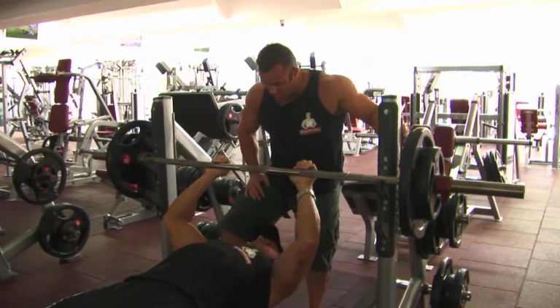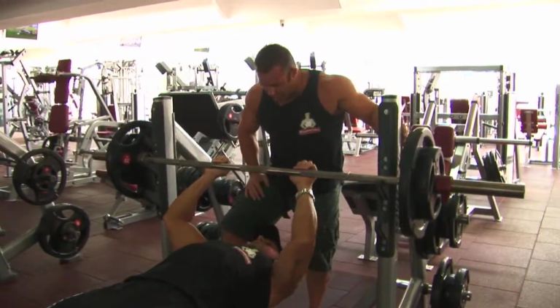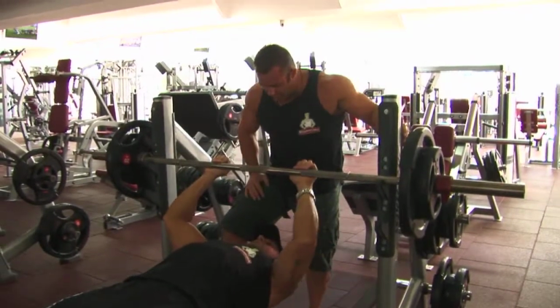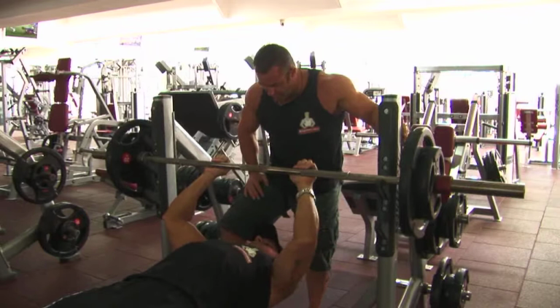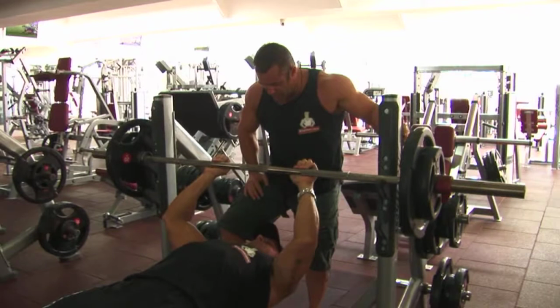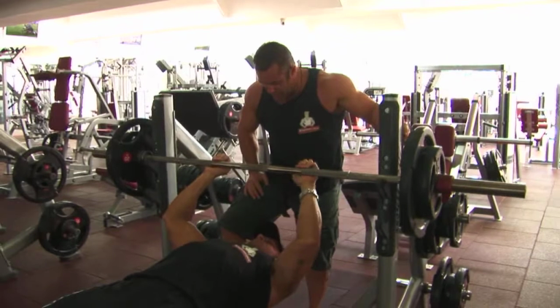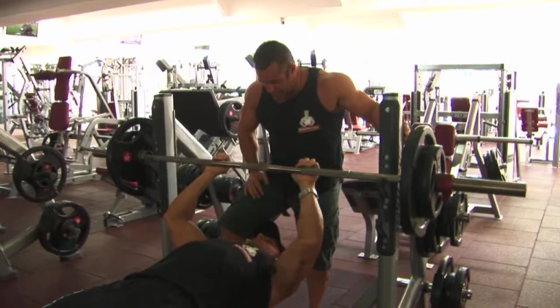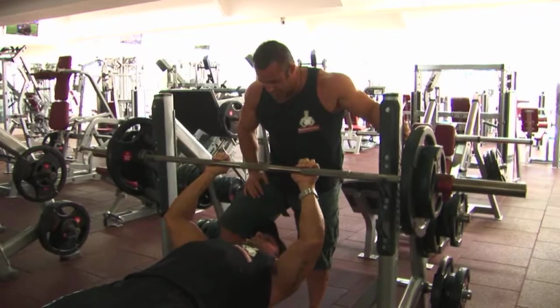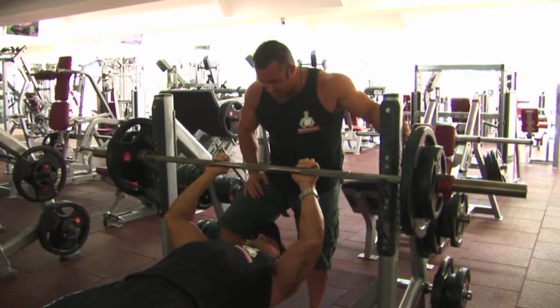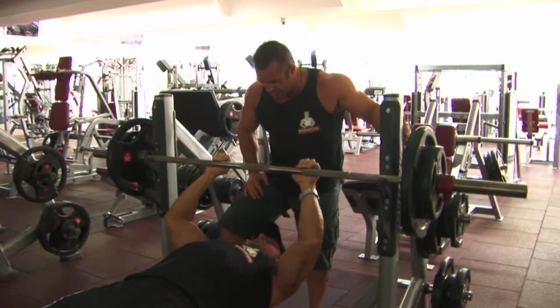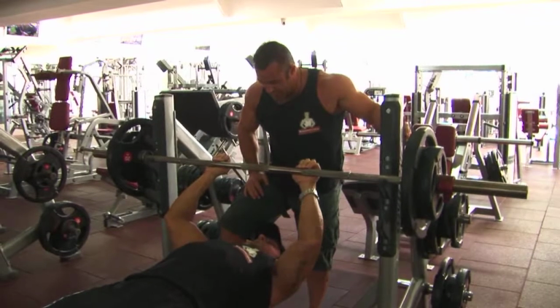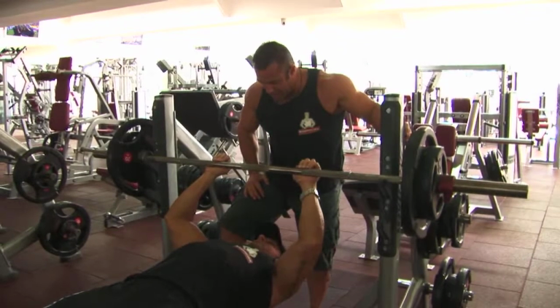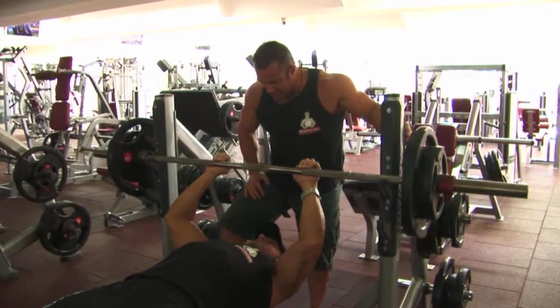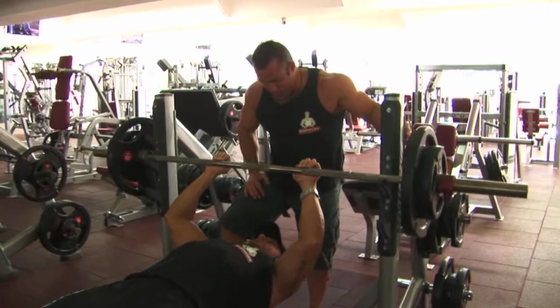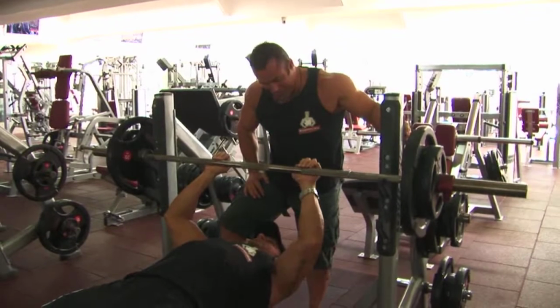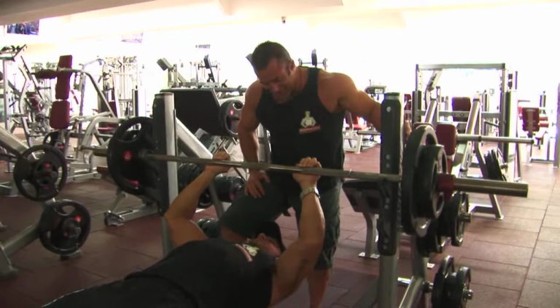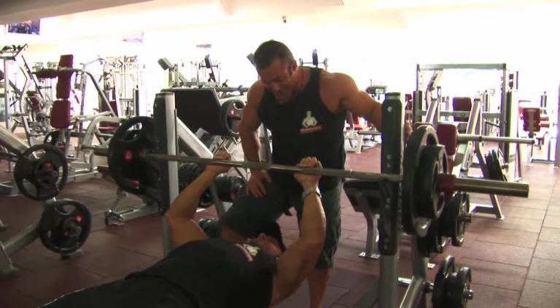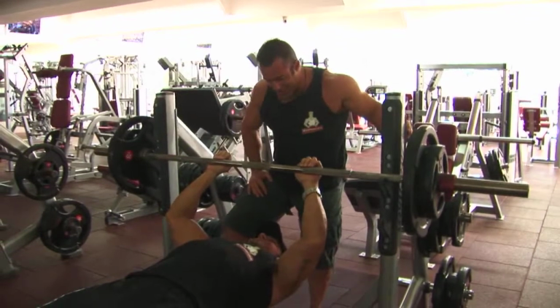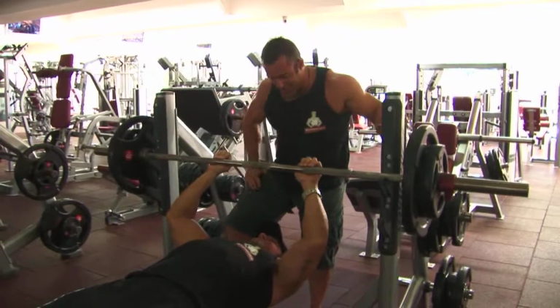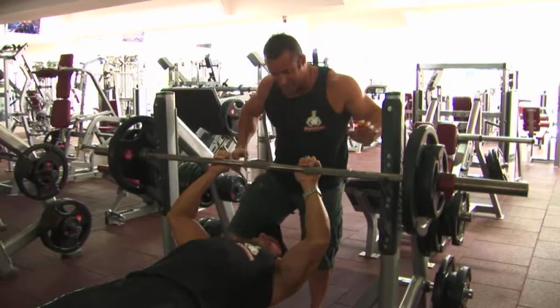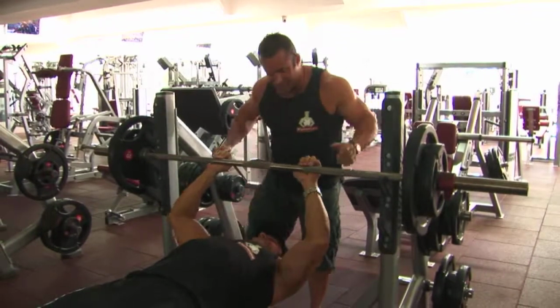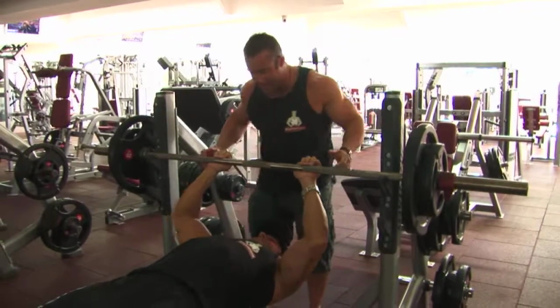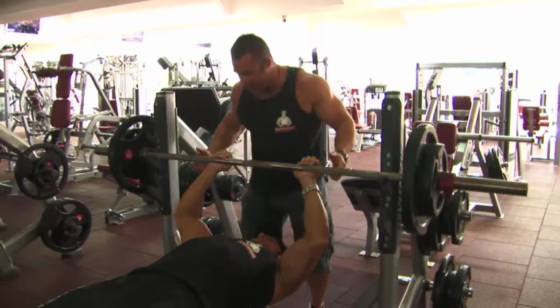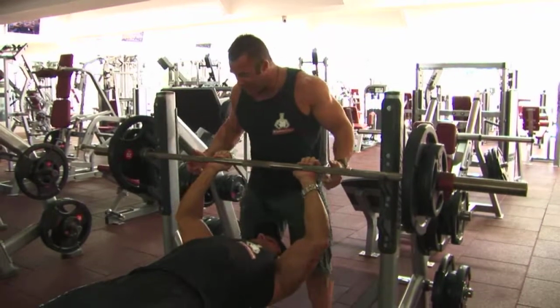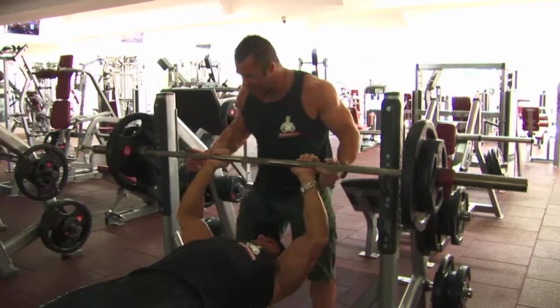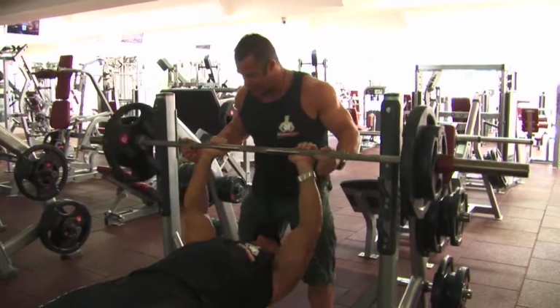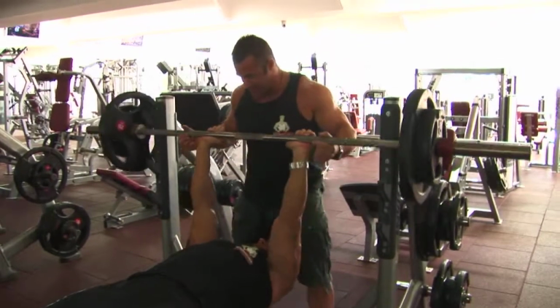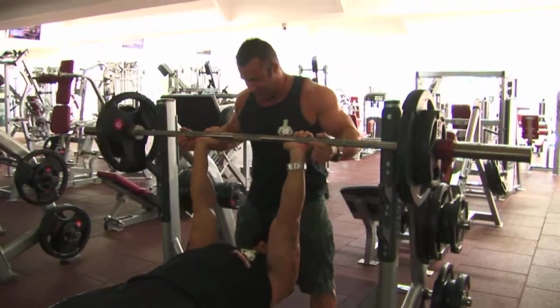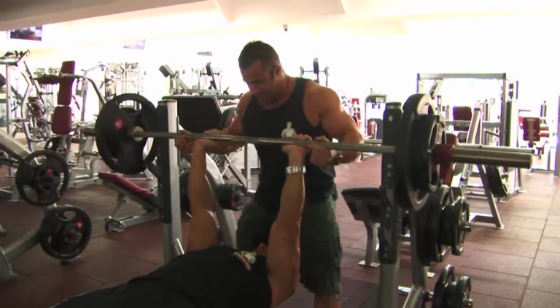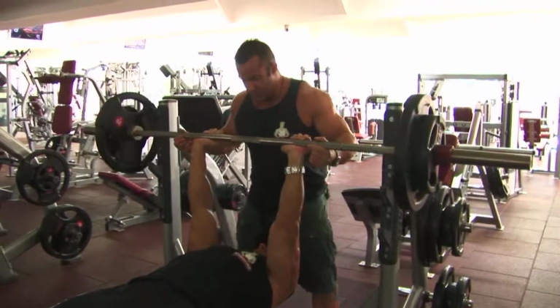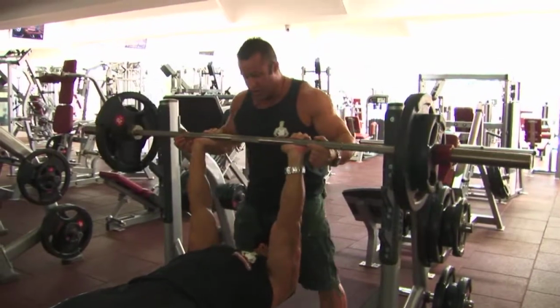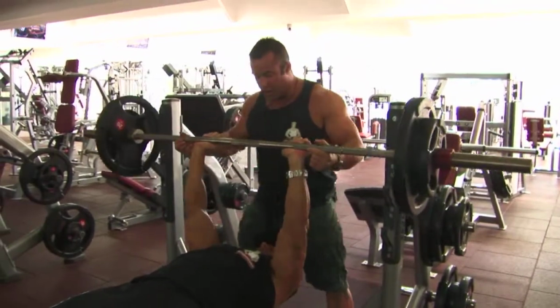Joe, you ready? You're feeling strong, my friend. Let's do it, mate. Six to eight reps. Here we go.